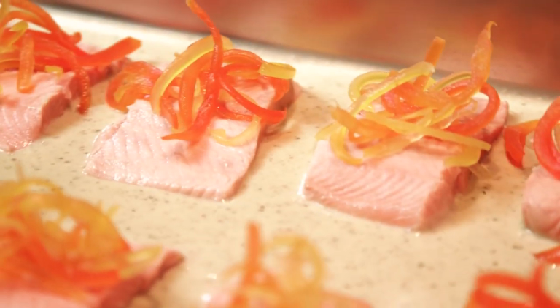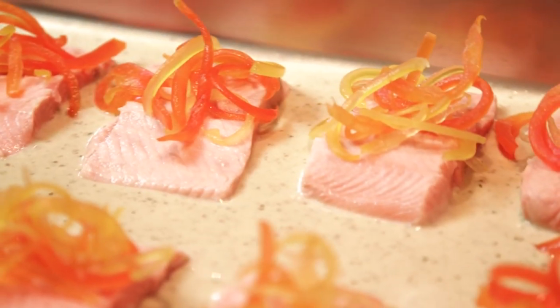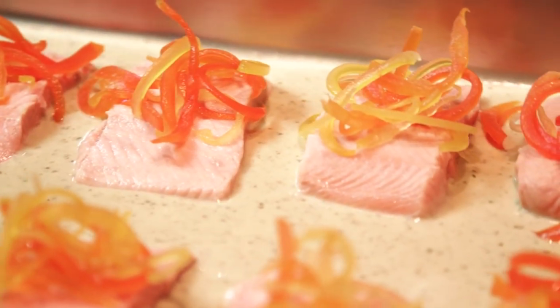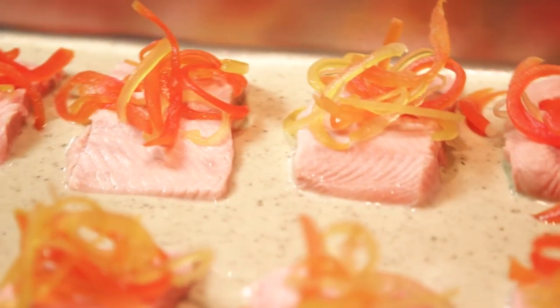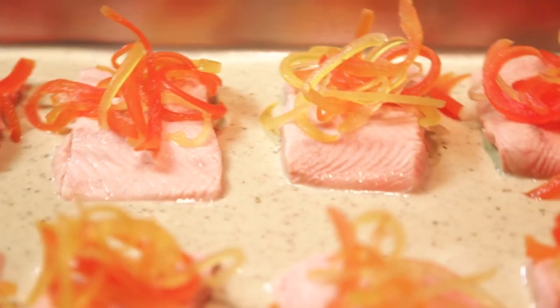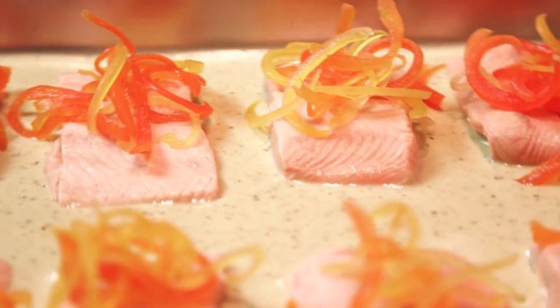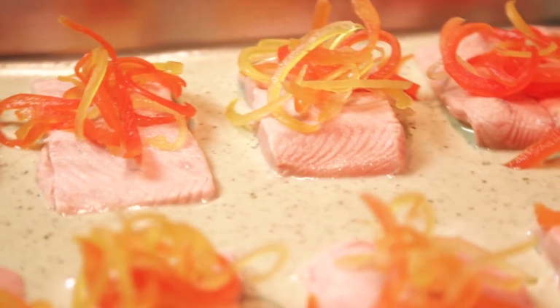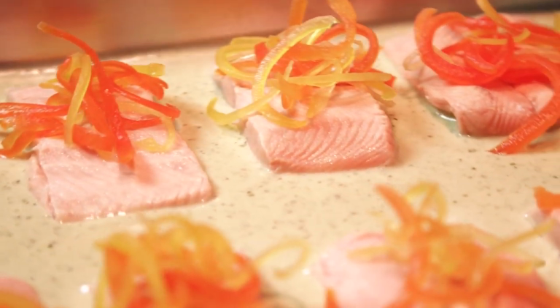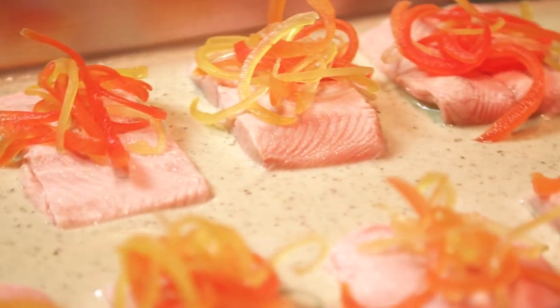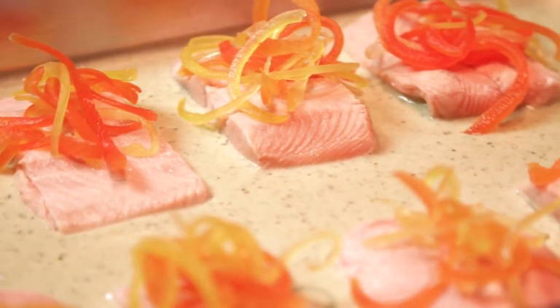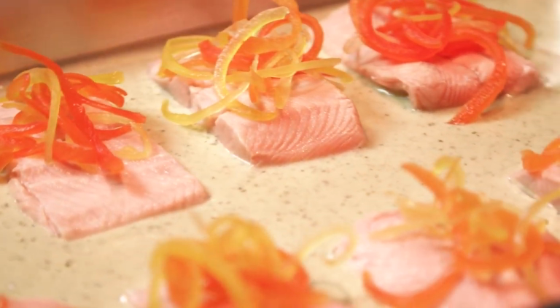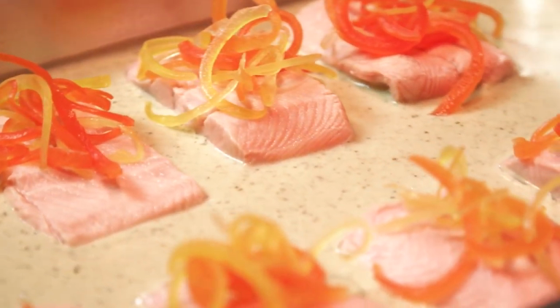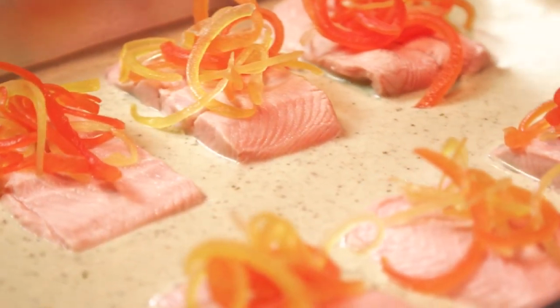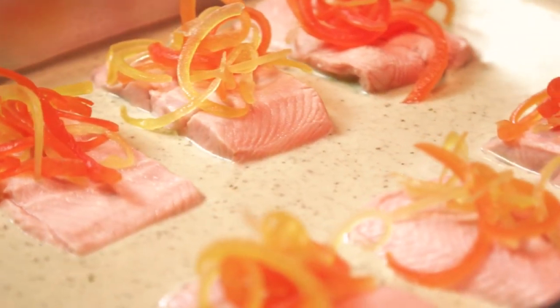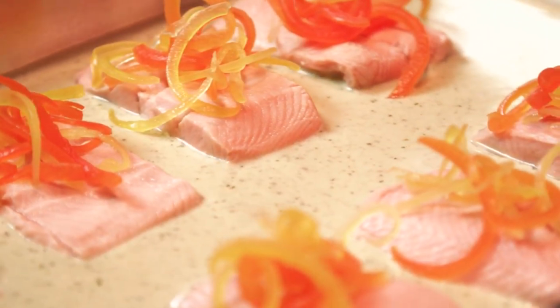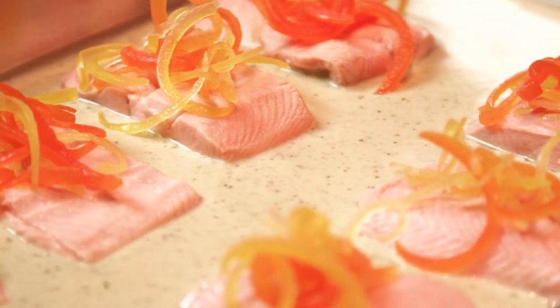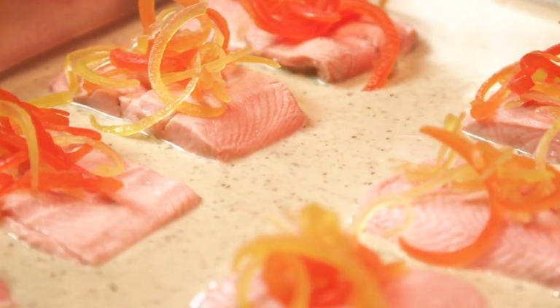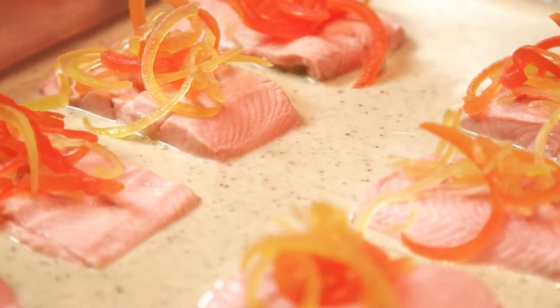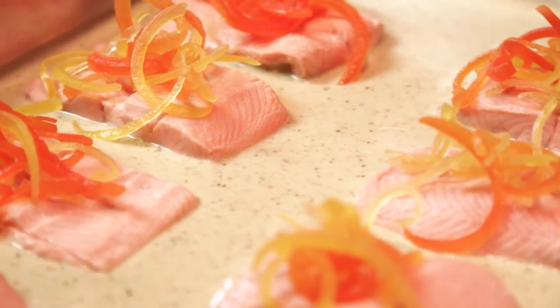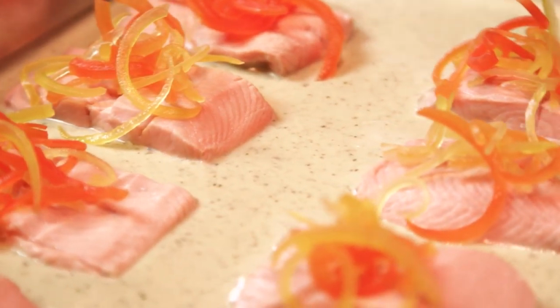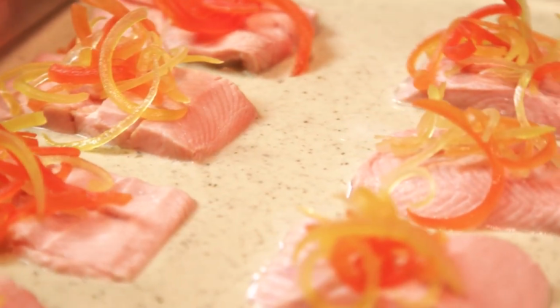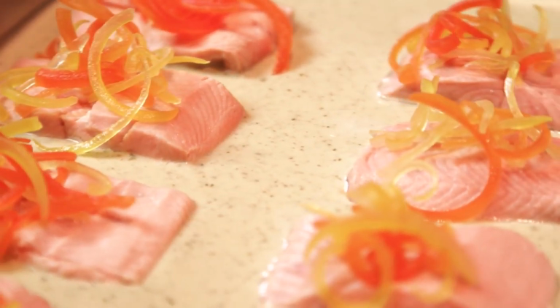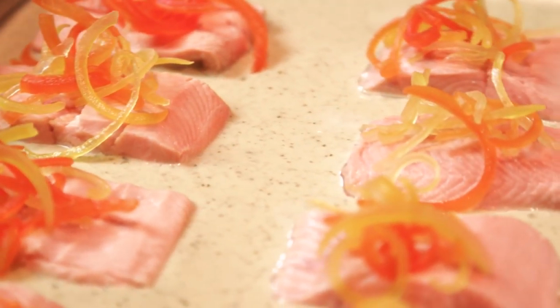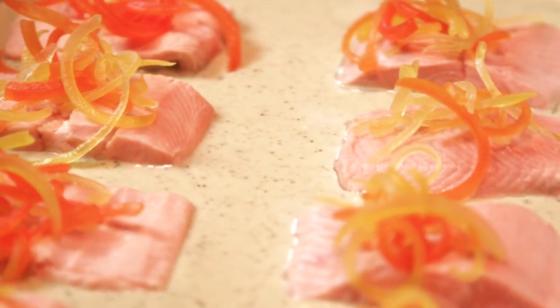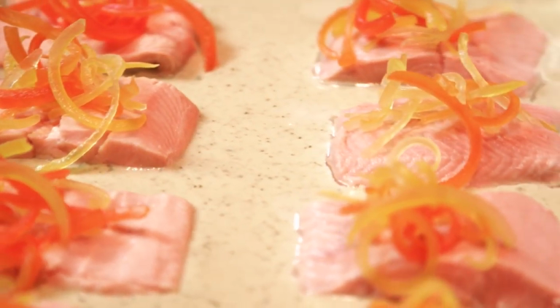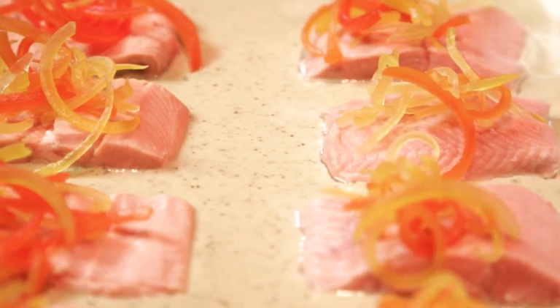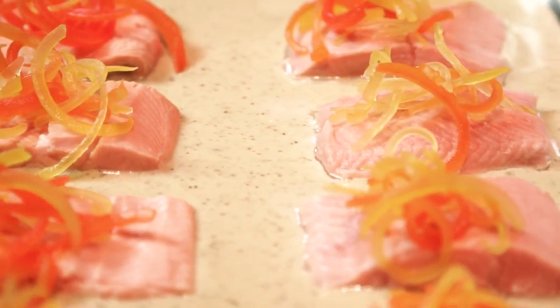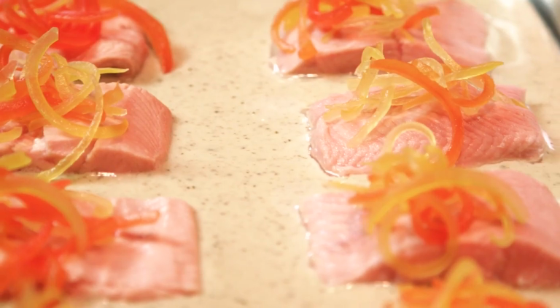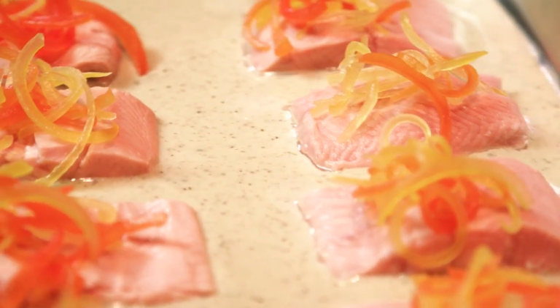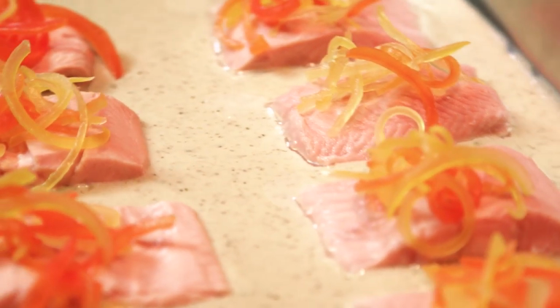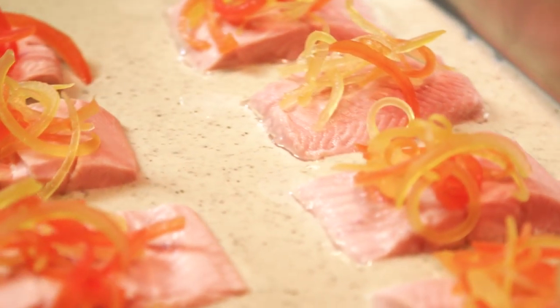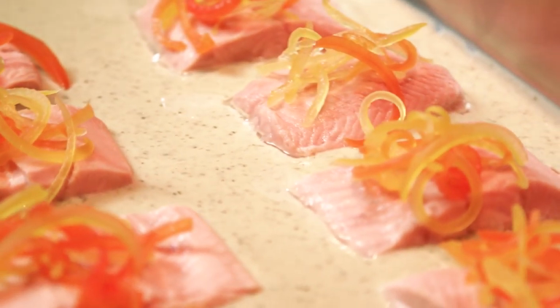All you gotta do now is pop it in your chafing dish and you're ready to go. The thing I love most is you can achieve this even in places where skilled labor is hard to find.